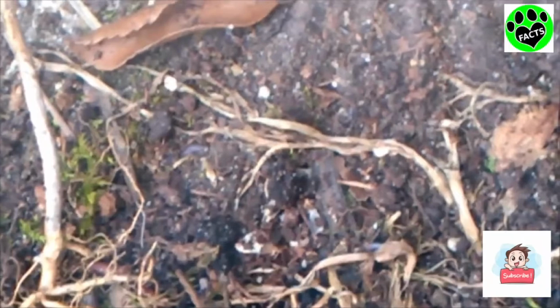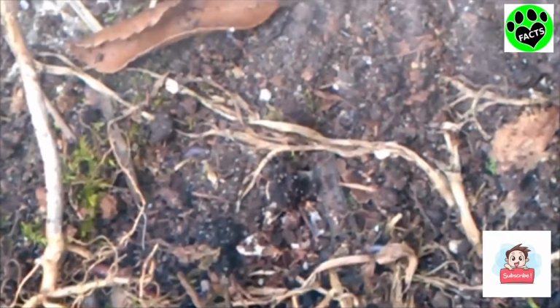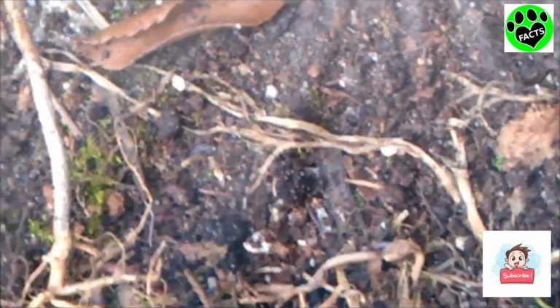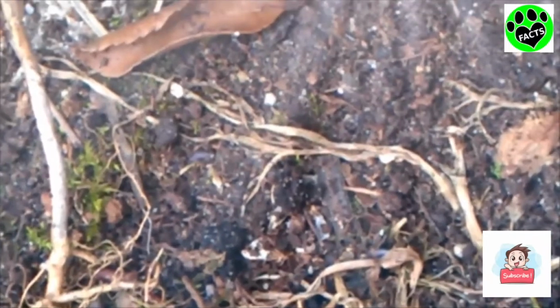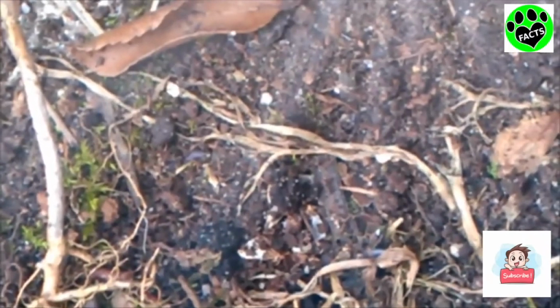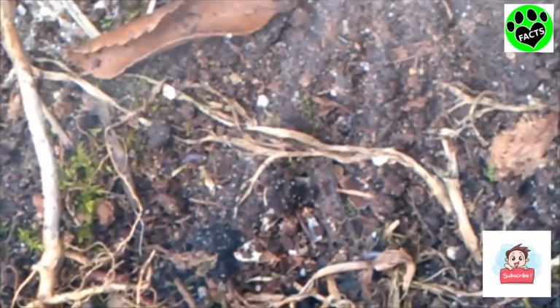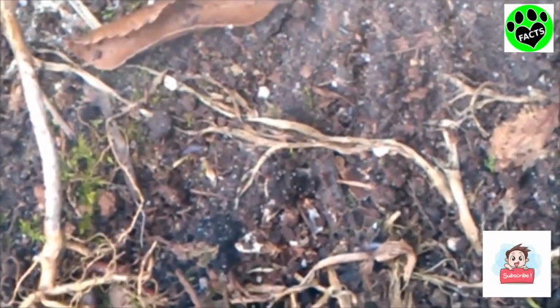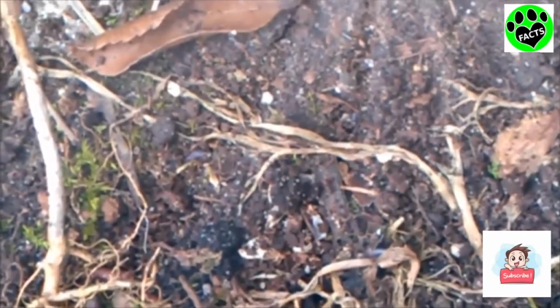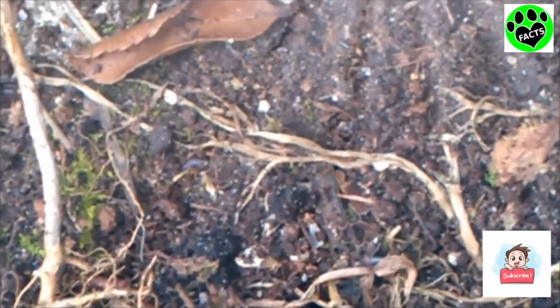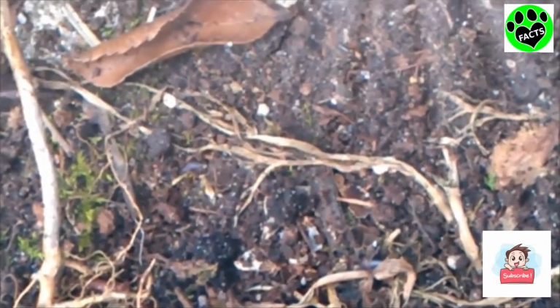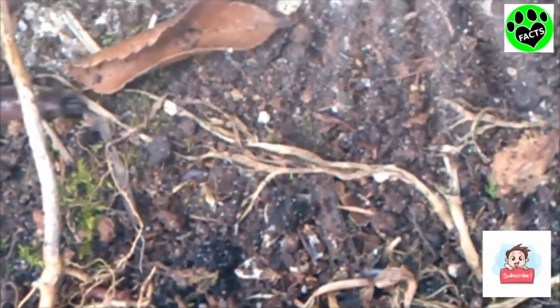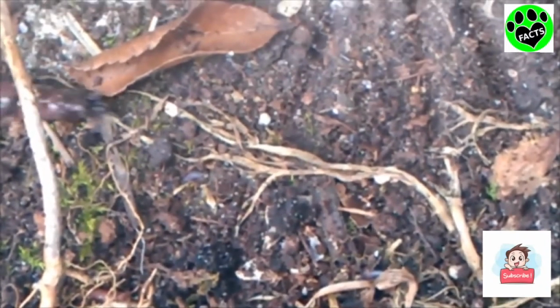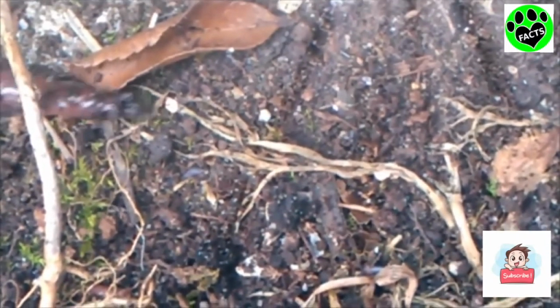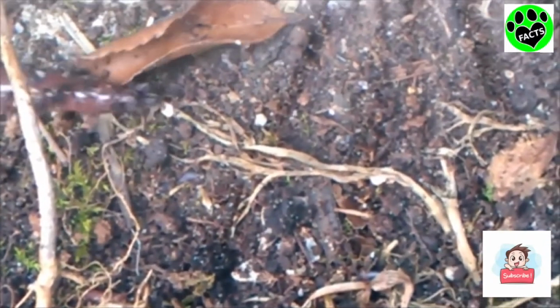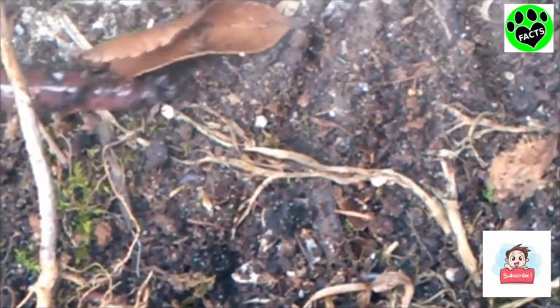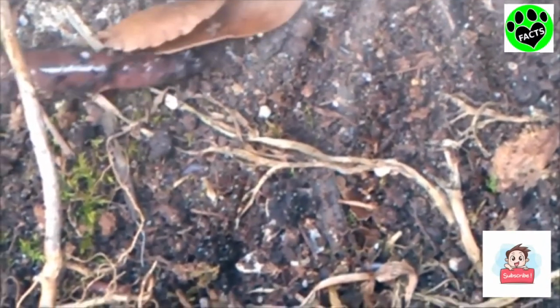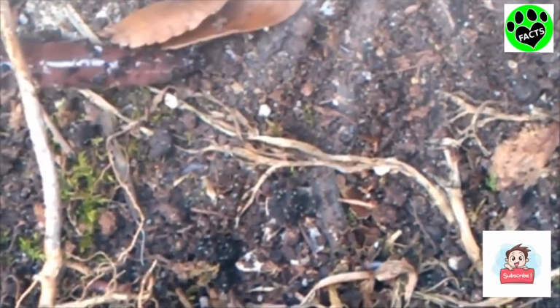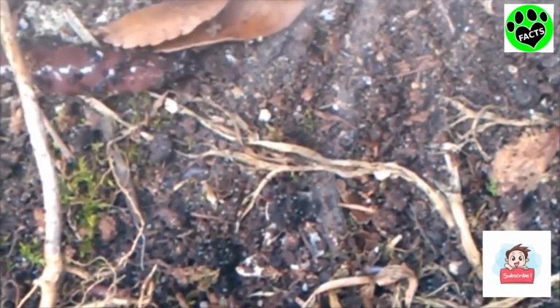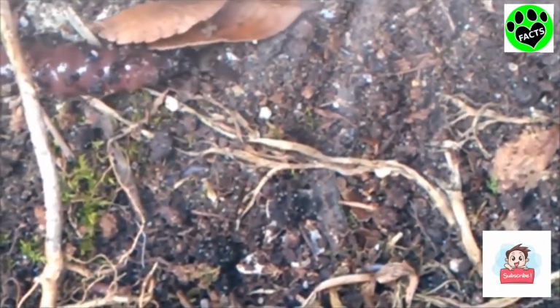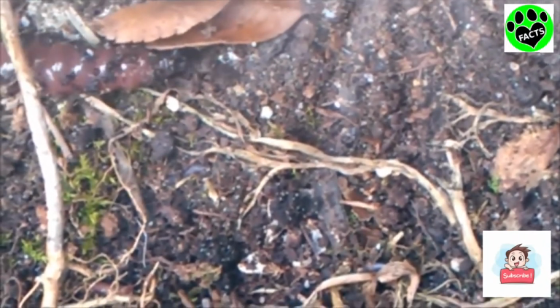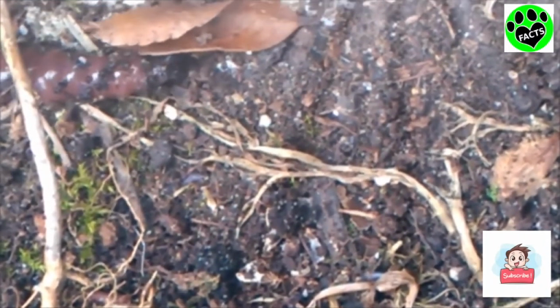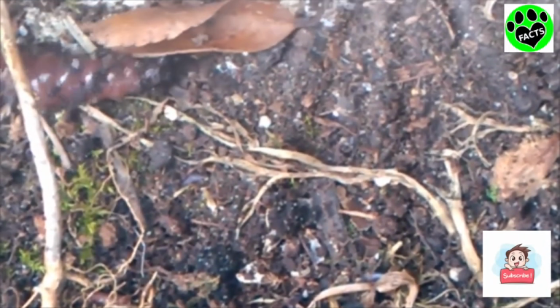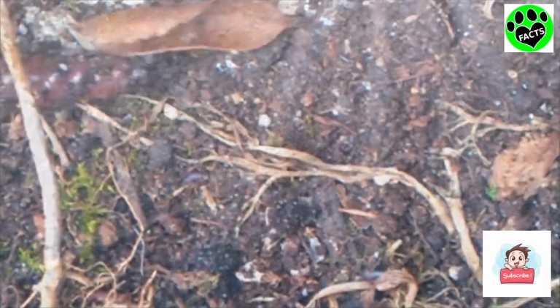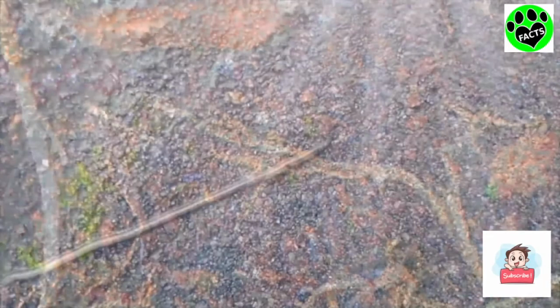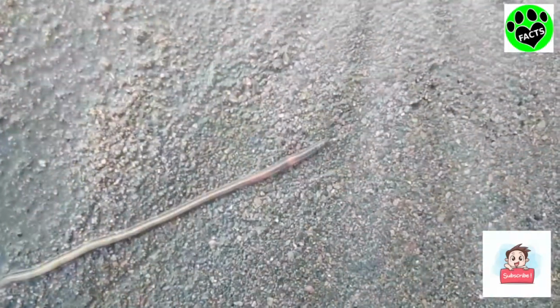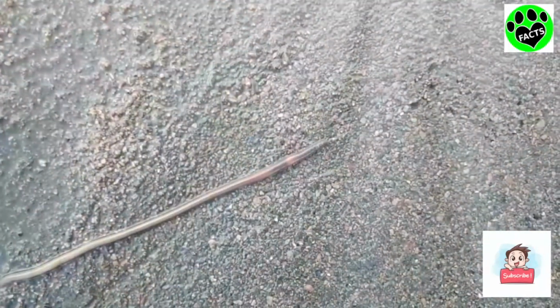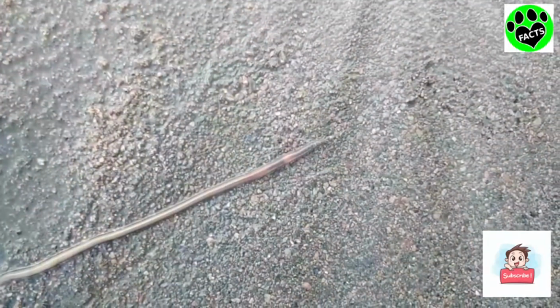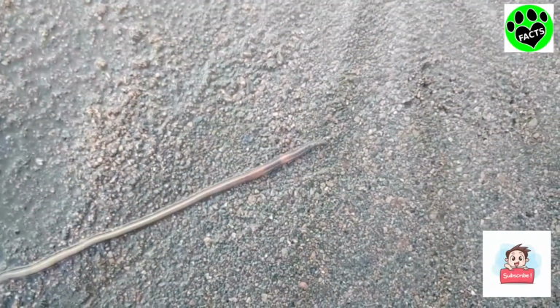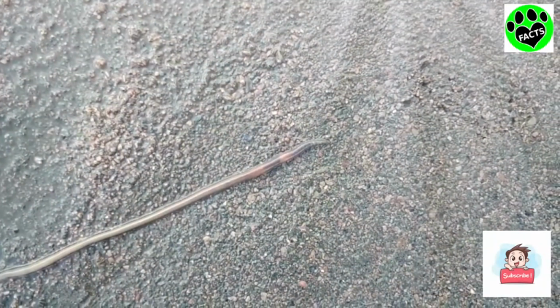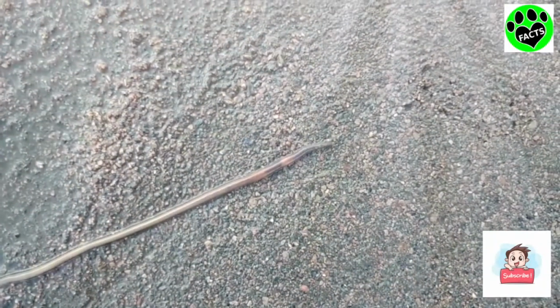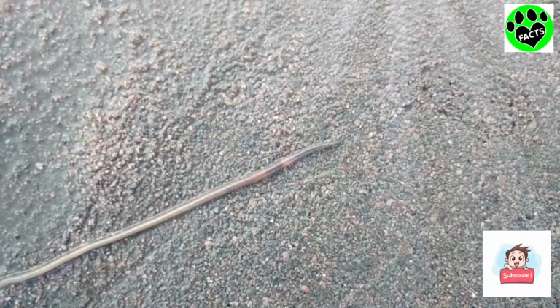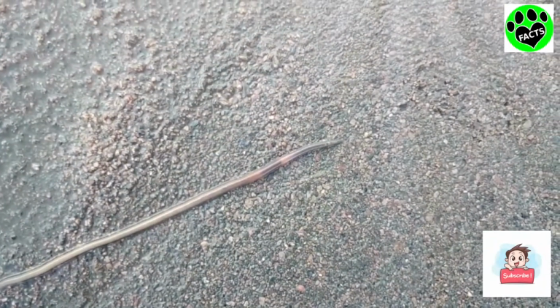Whether you live in Western Asia, Europe, or North America, you've probably seen them while digging up some dirt, or maybe even after the rain on the sidewalk.